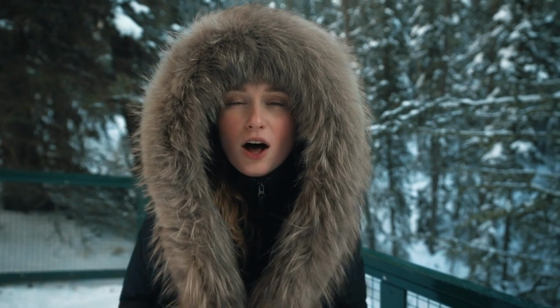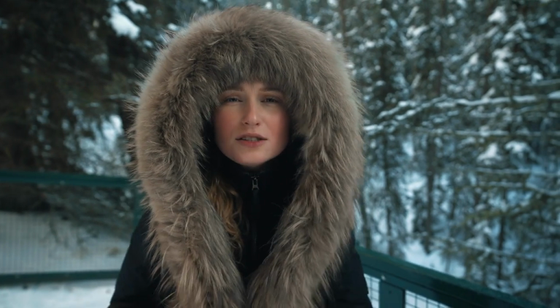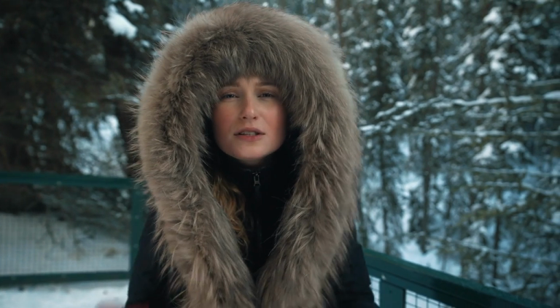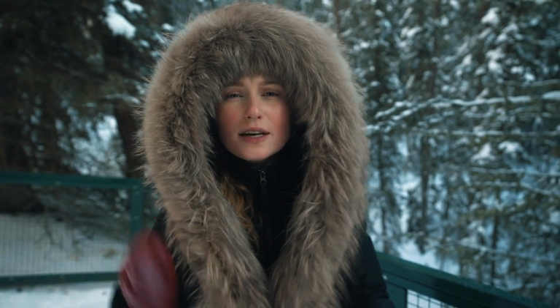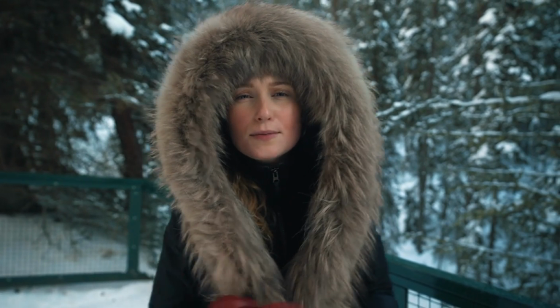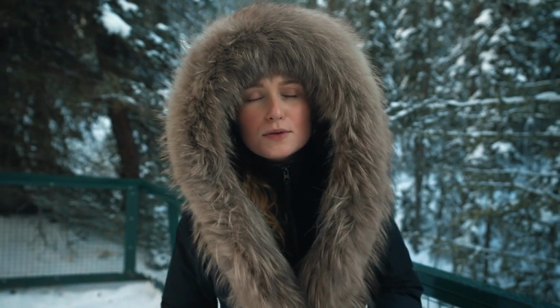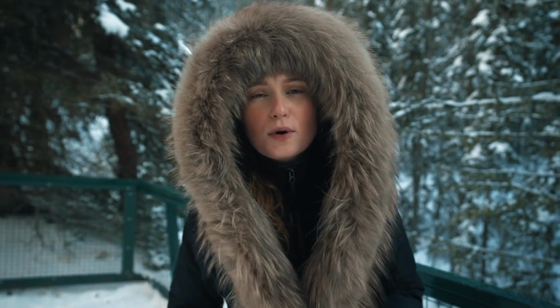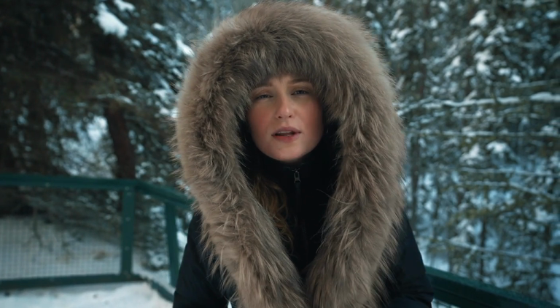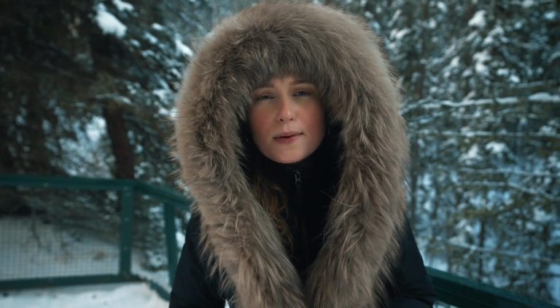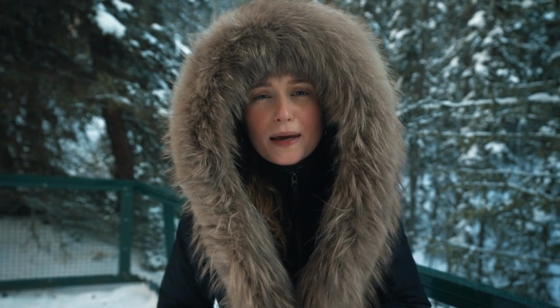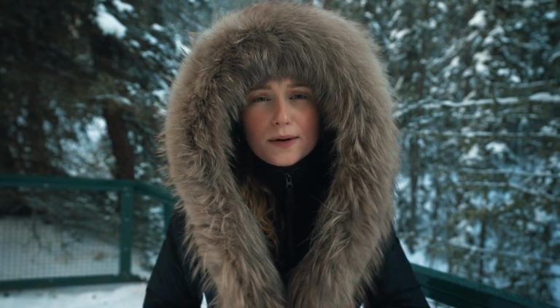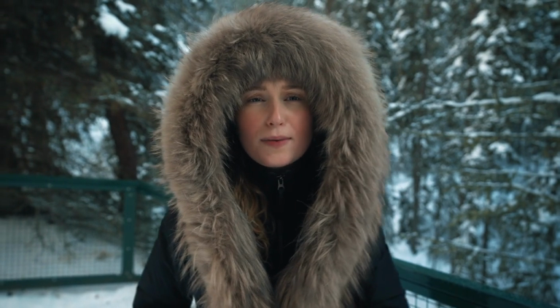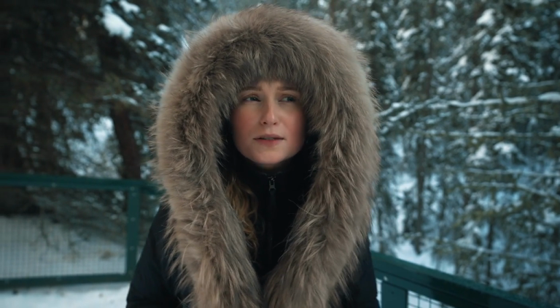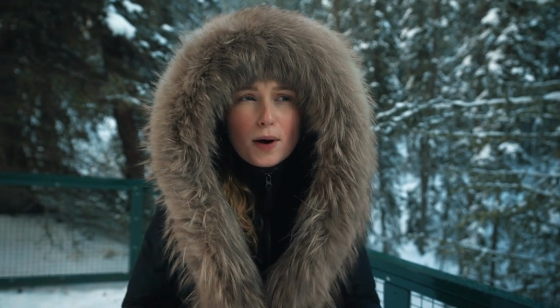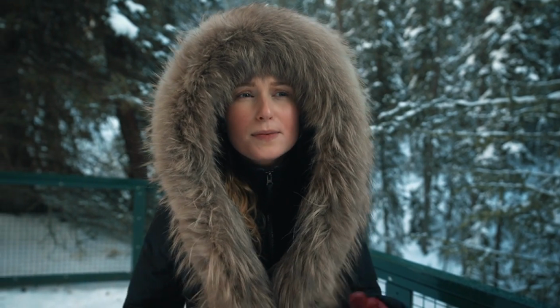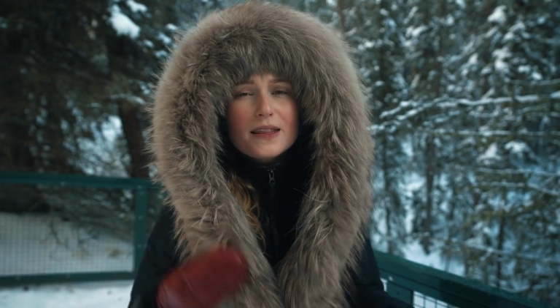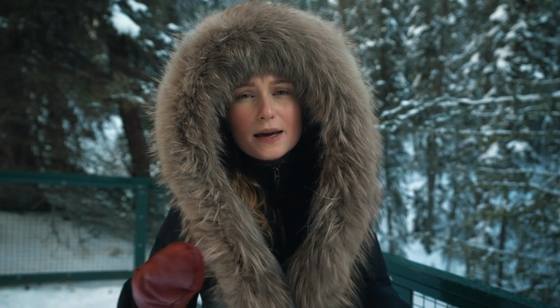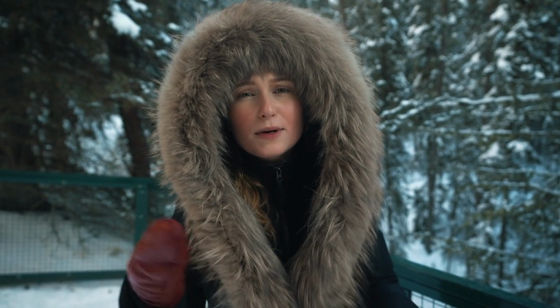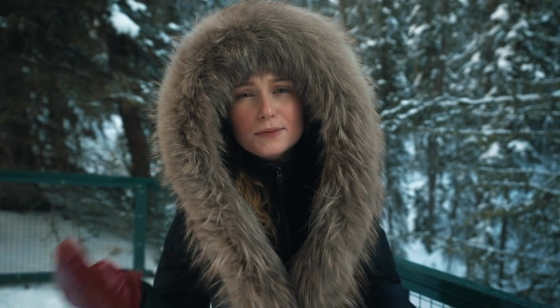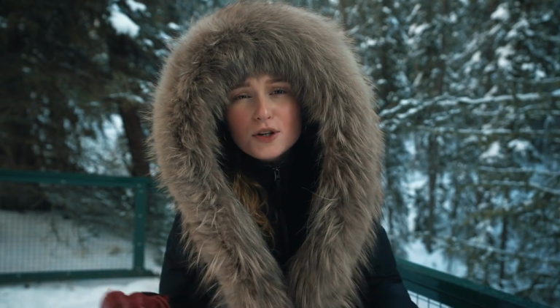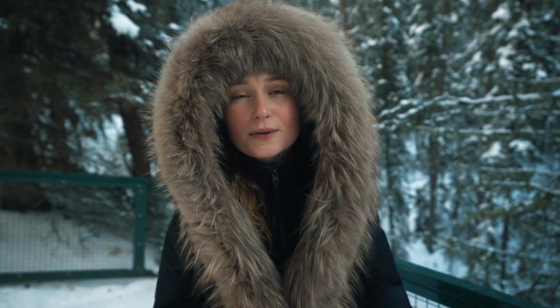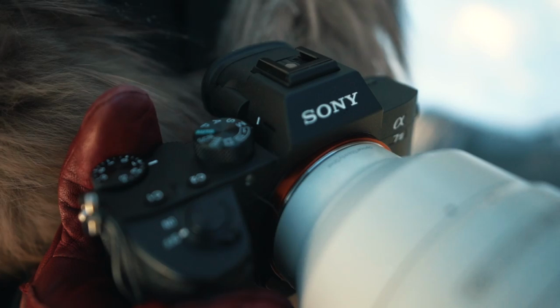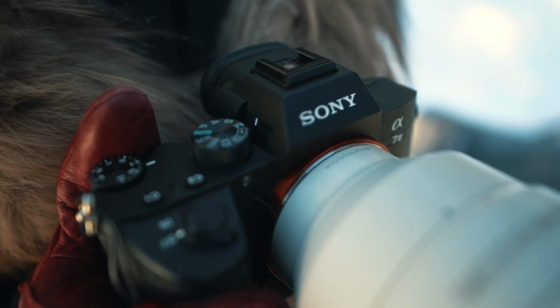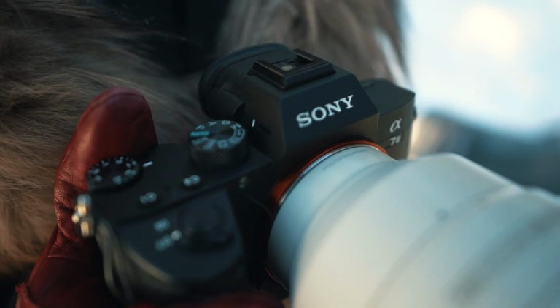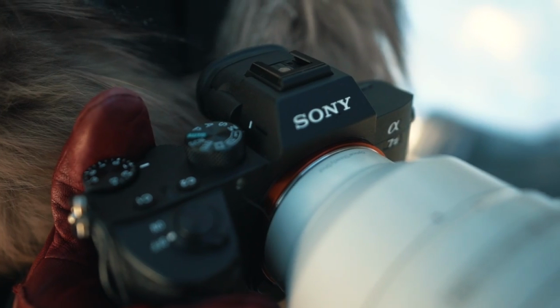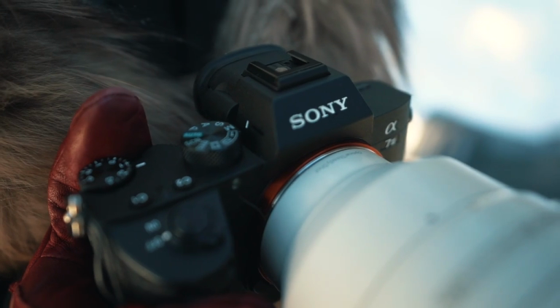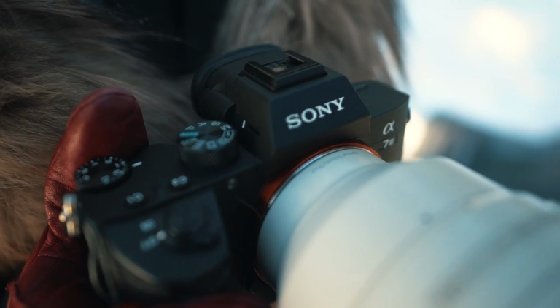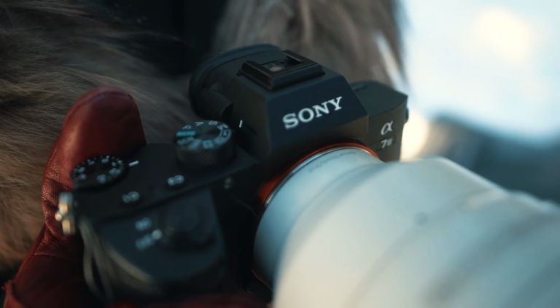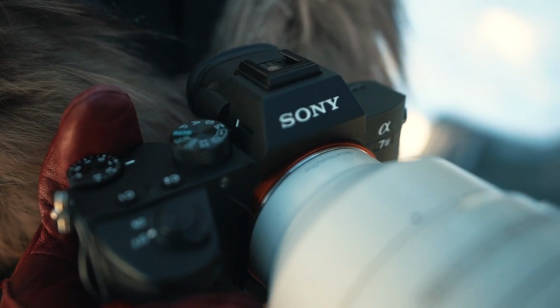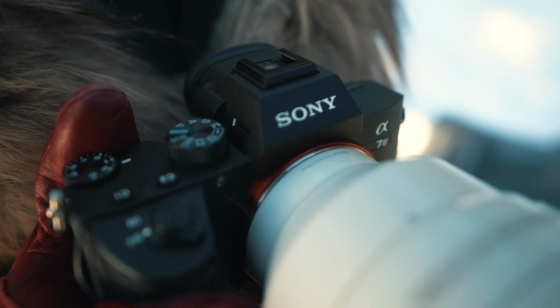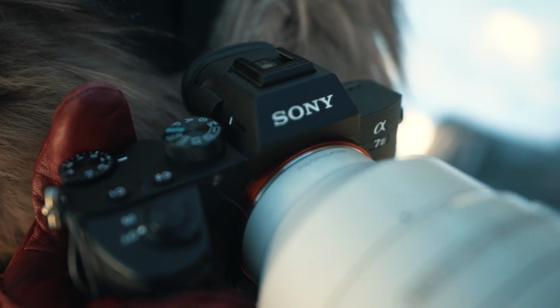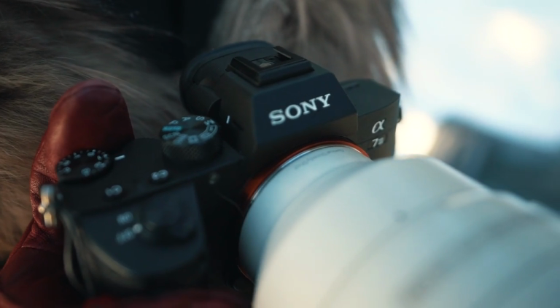The second most important thing about my camera bag is probably the camera I'm shooting with, and I shoot with the Sony A7 III.